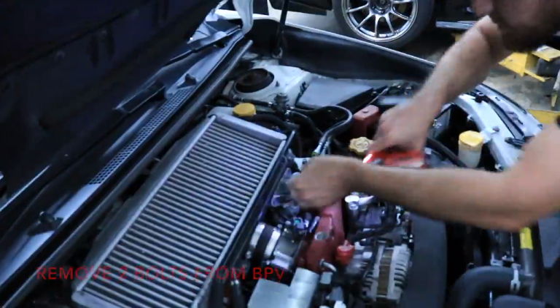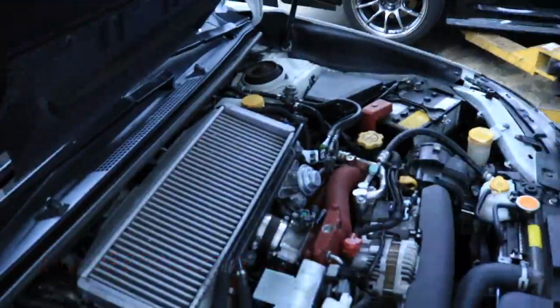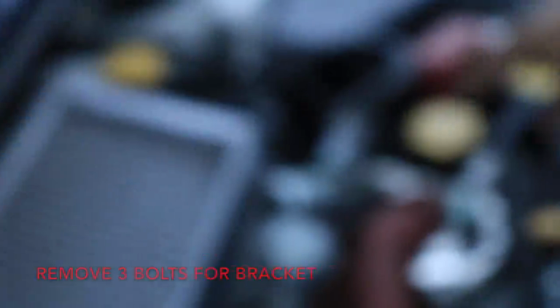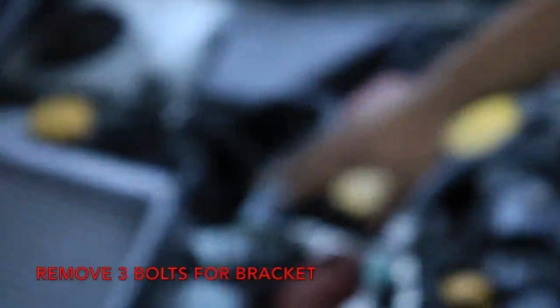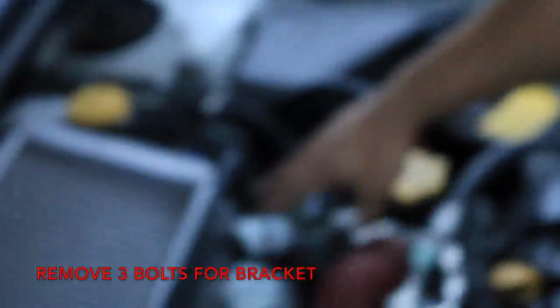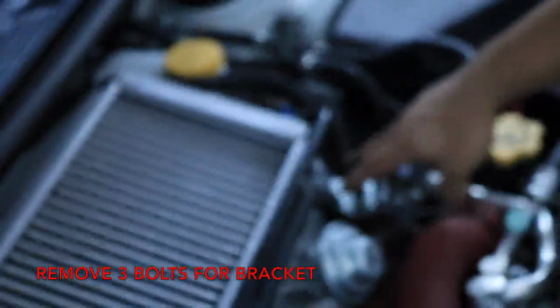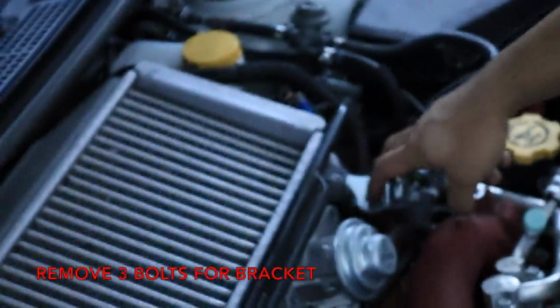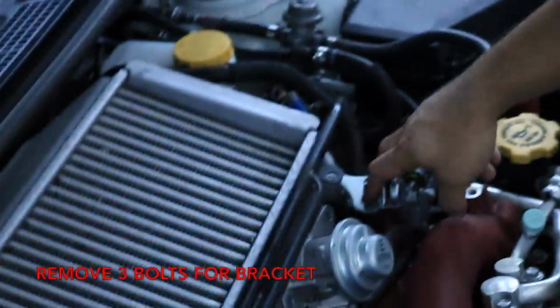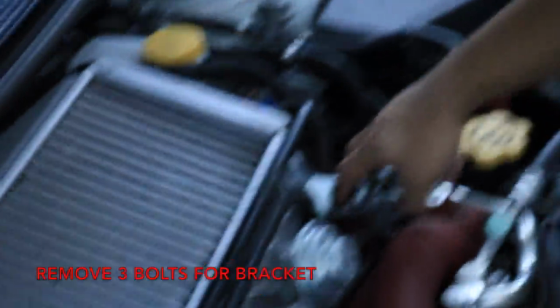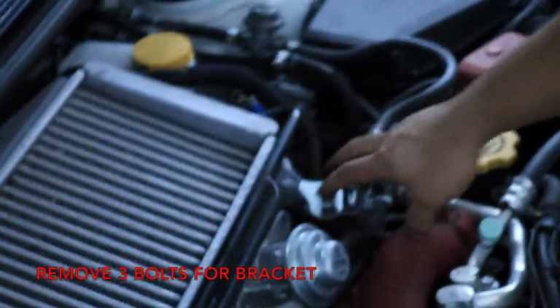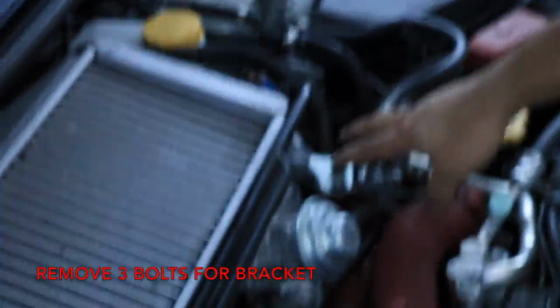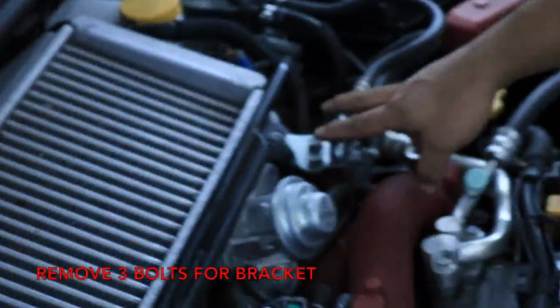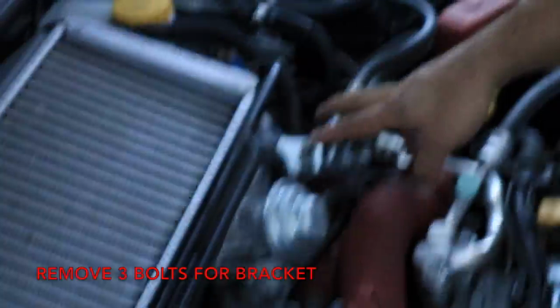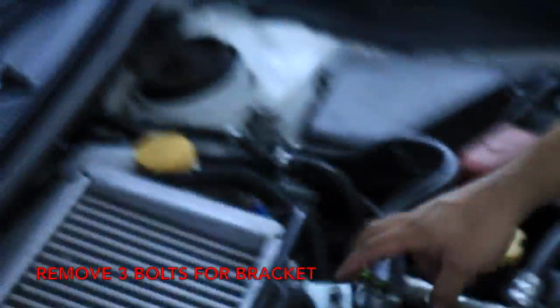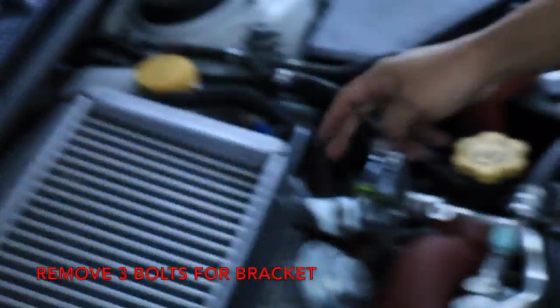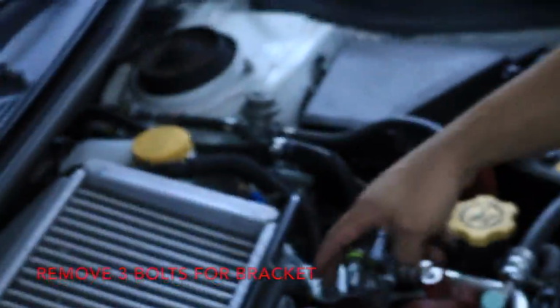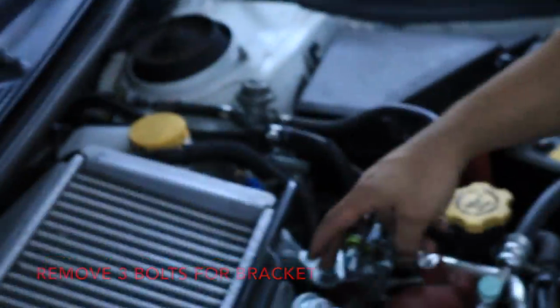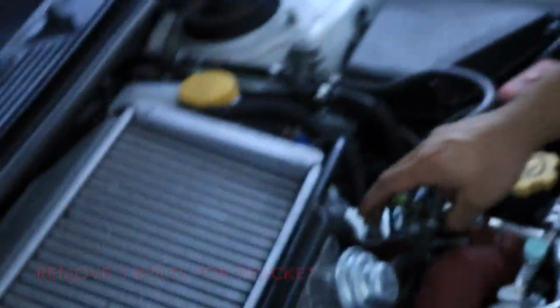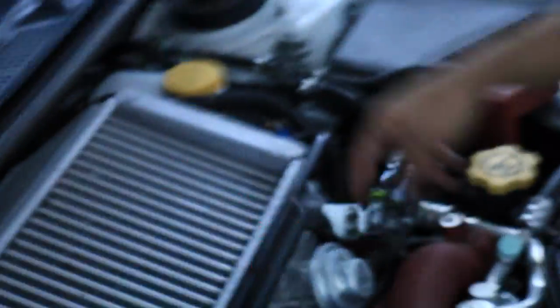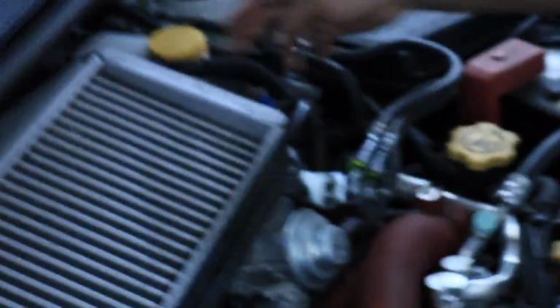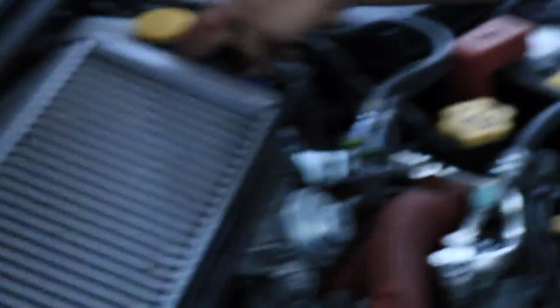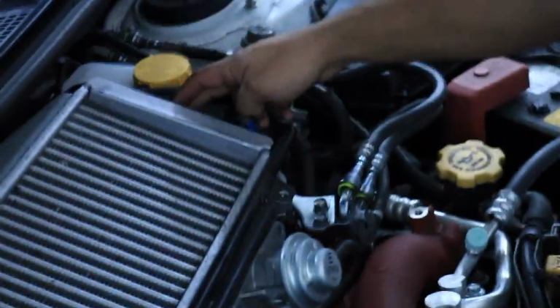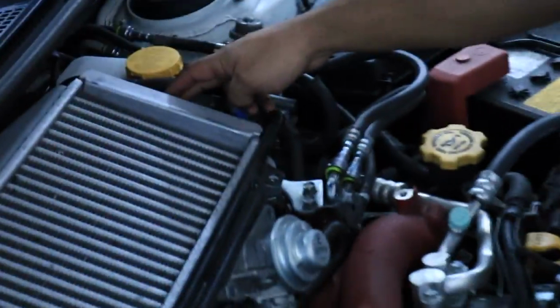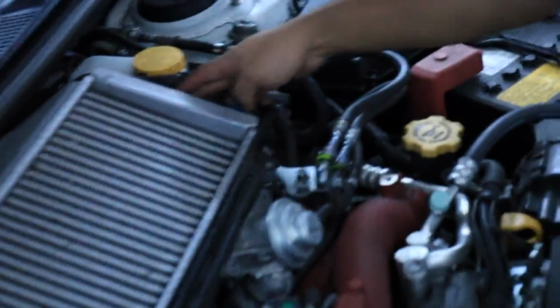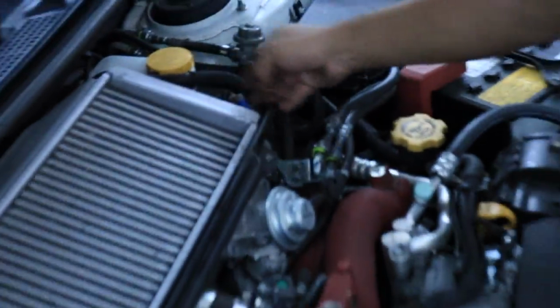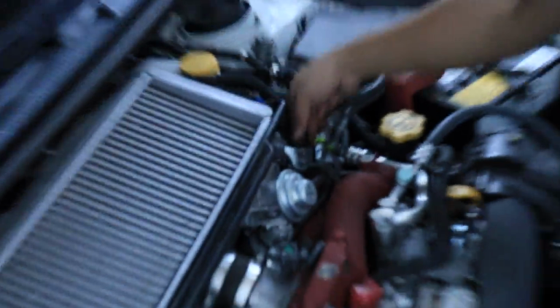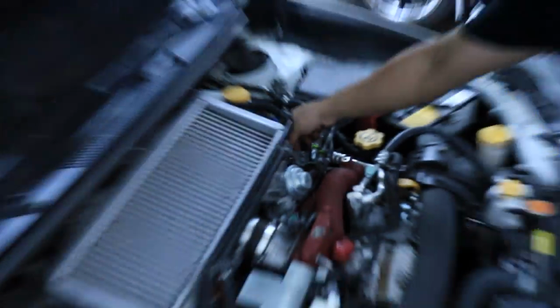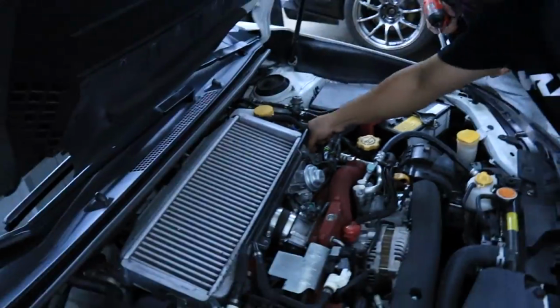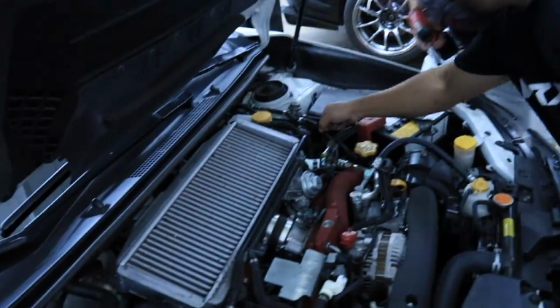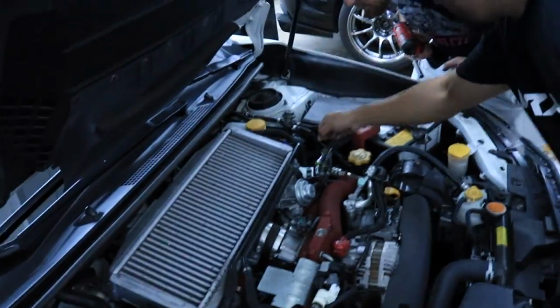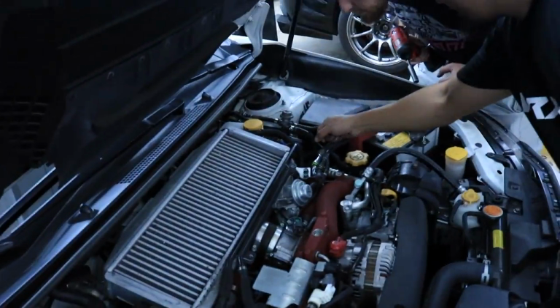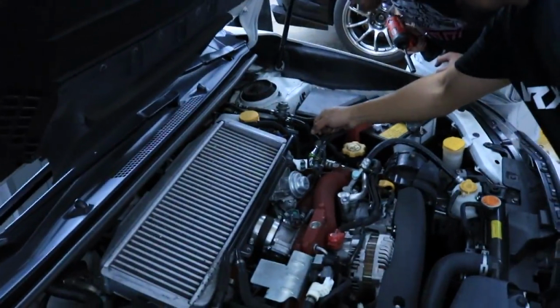It'll be these three bolts — one, two, three — and you'll pull the bracket out.